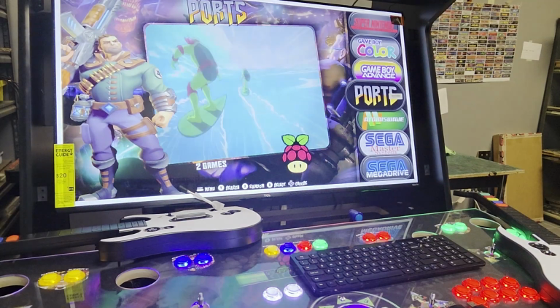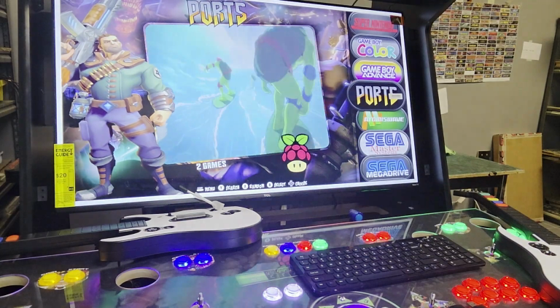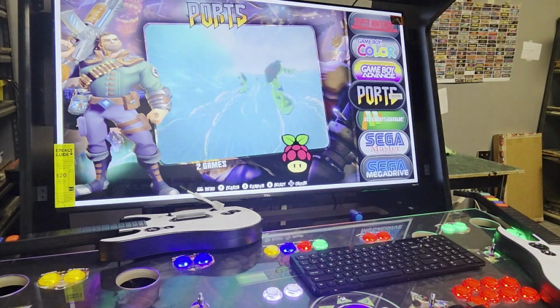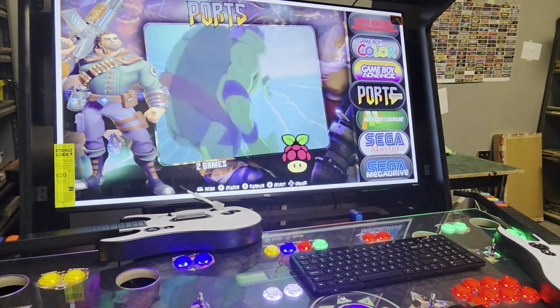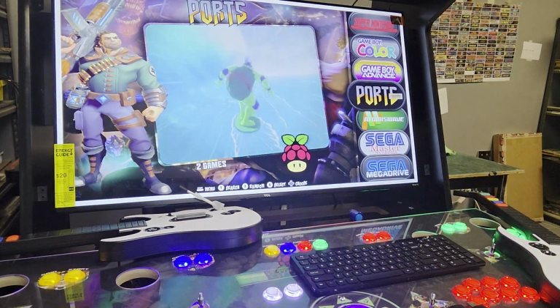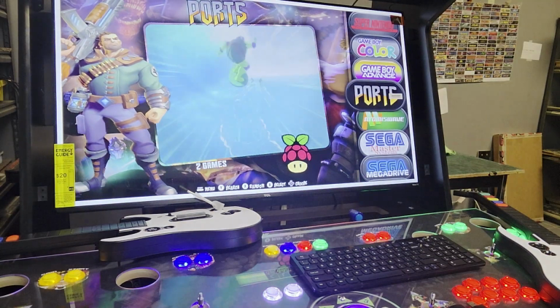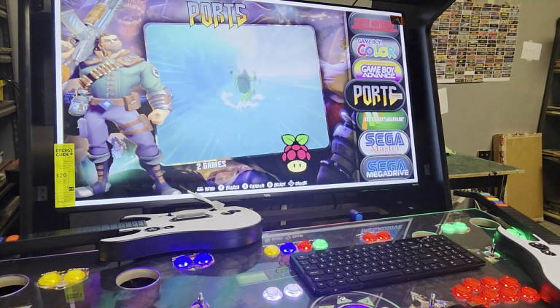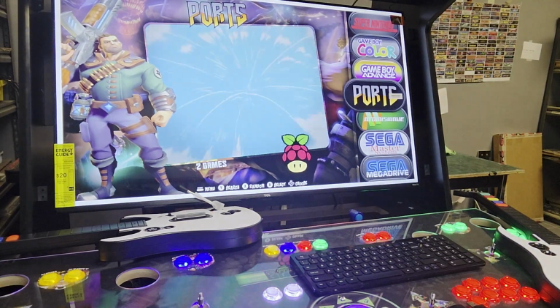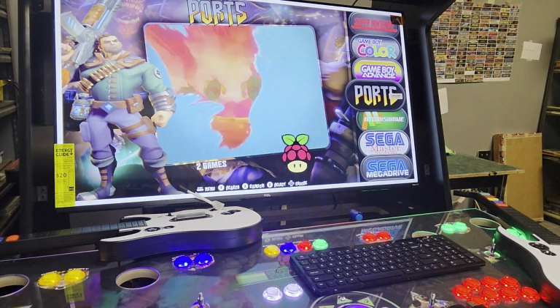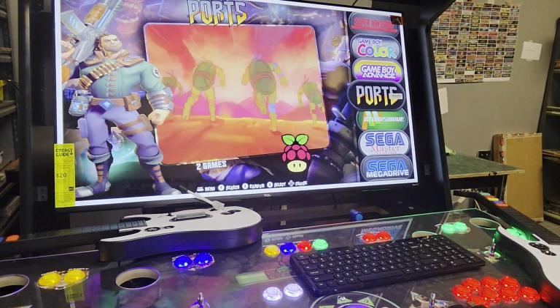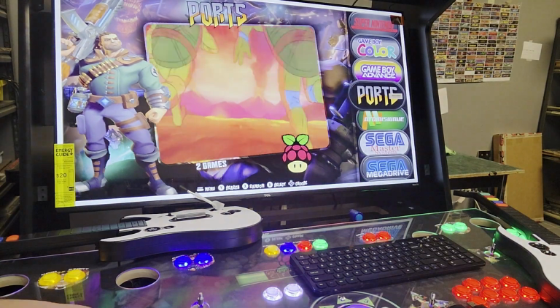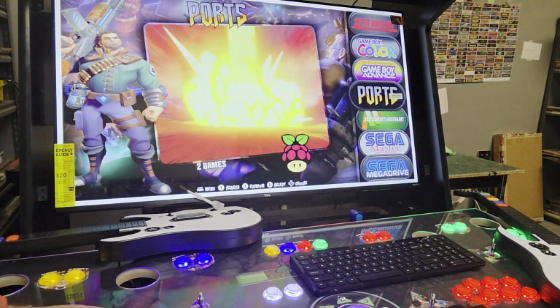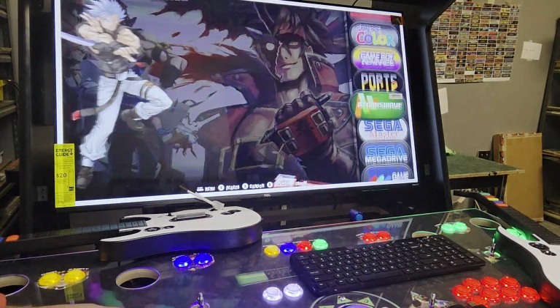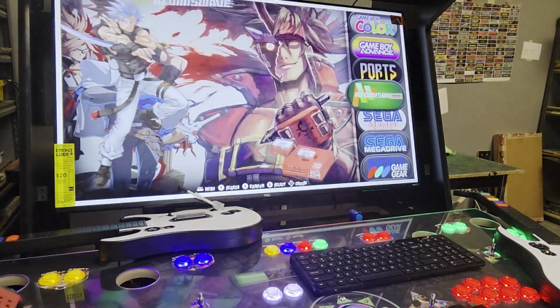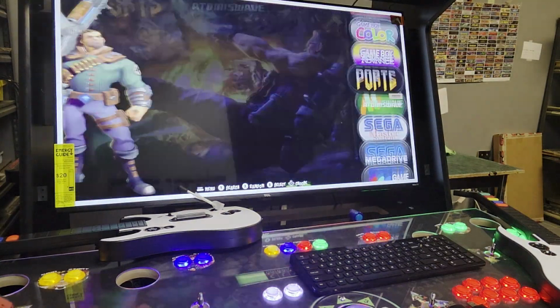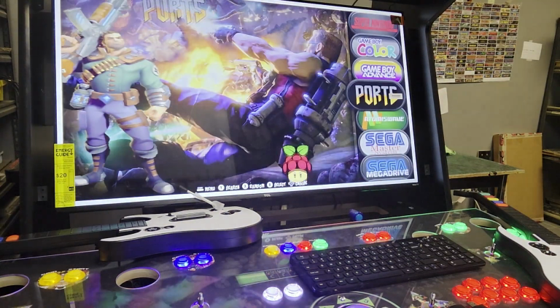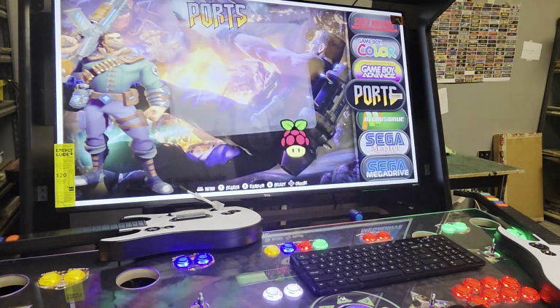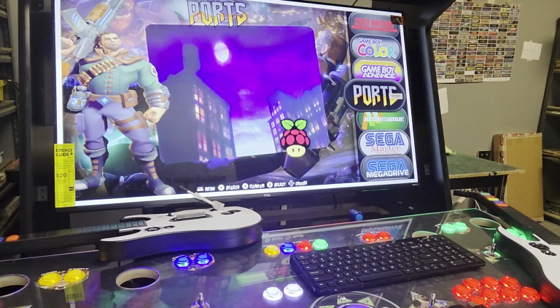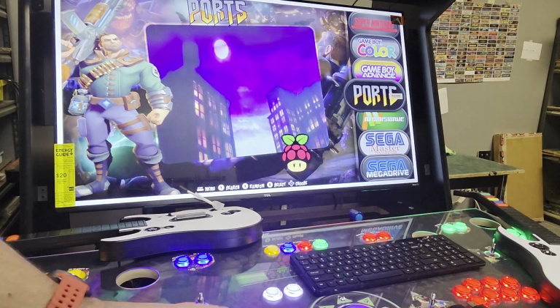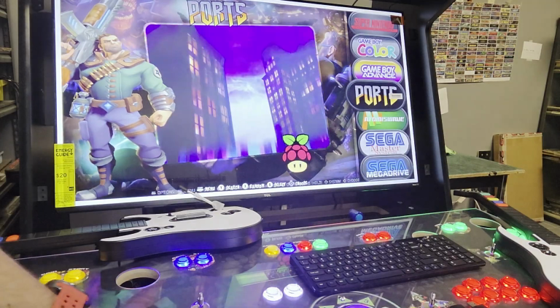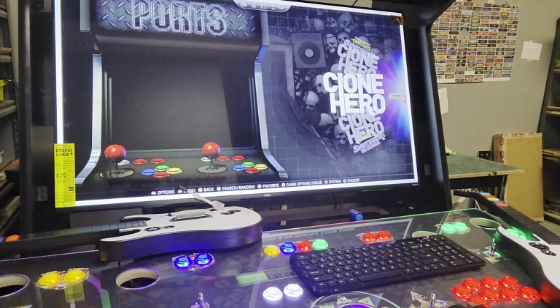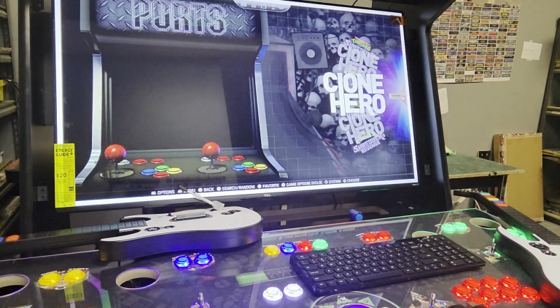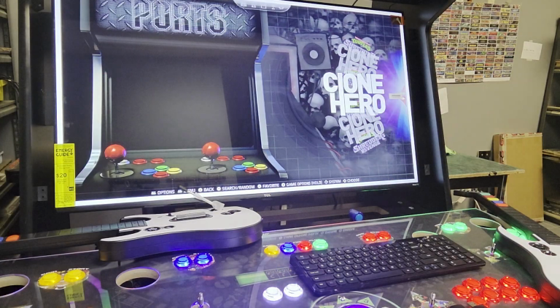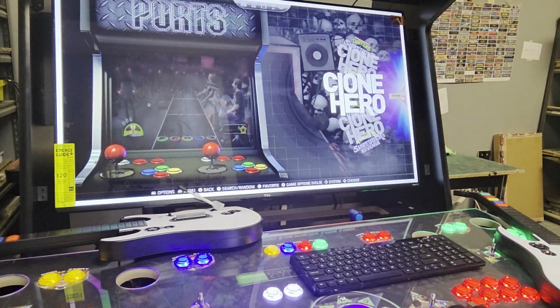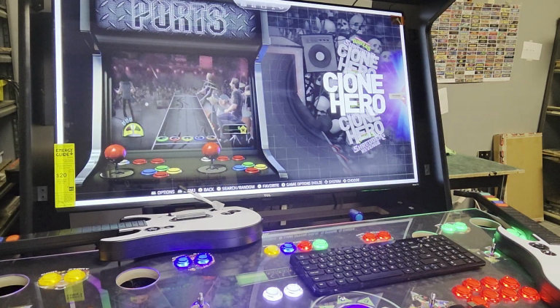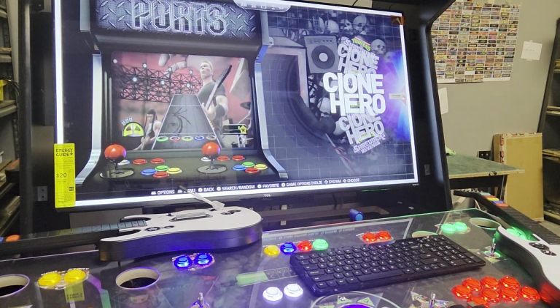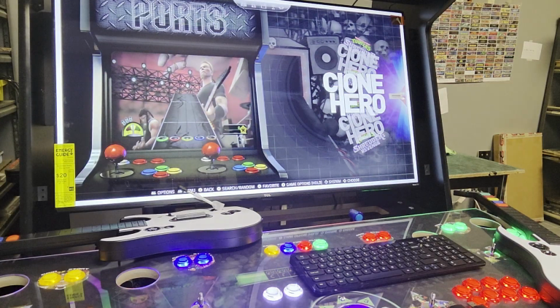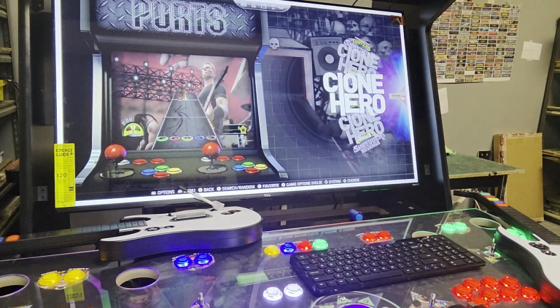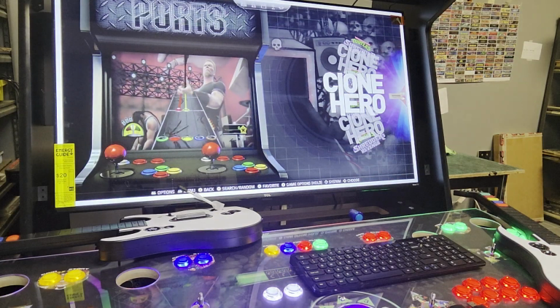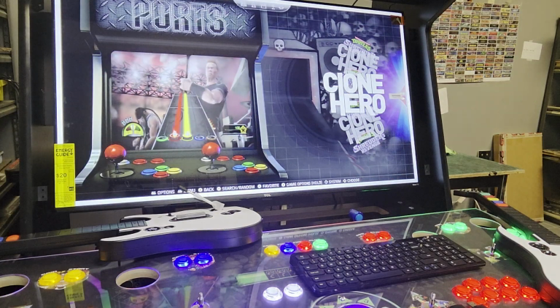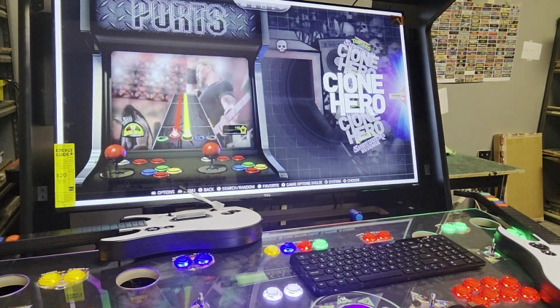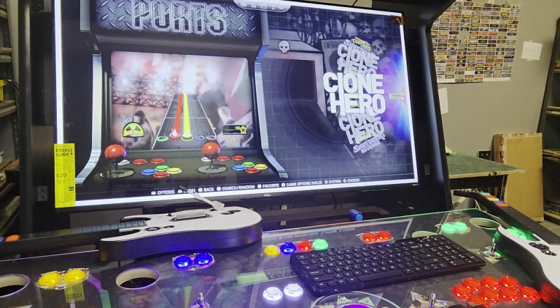Alright, I'm going to show you how to operate guitars here. So go down to where it says ports, and then go into that, and then you'll see Clone Hero.